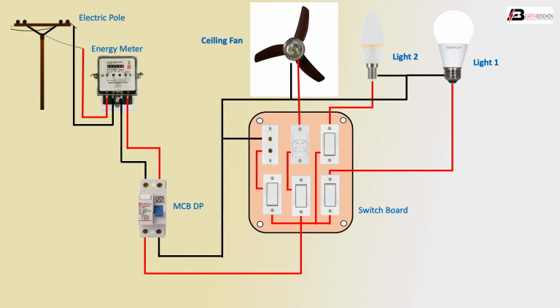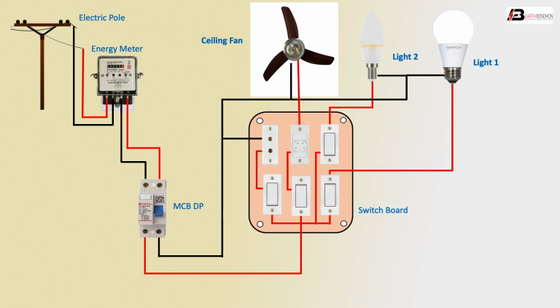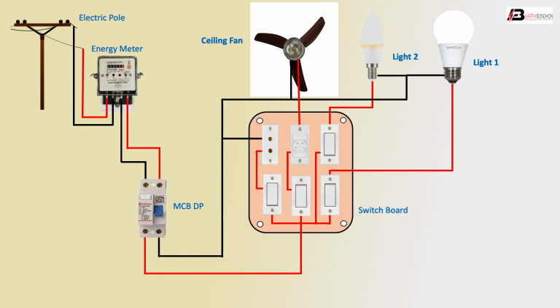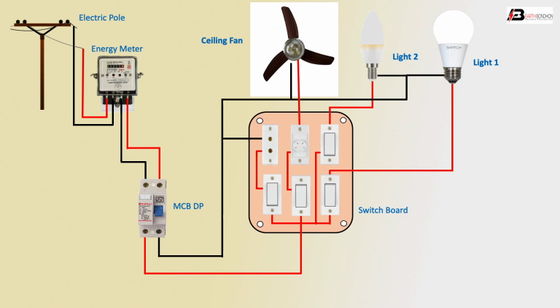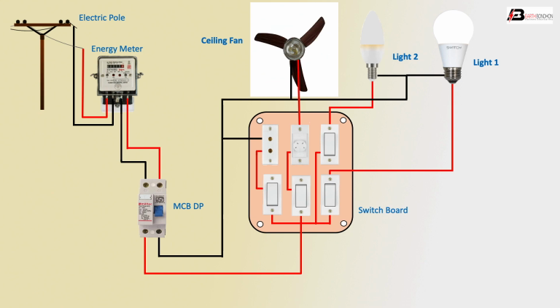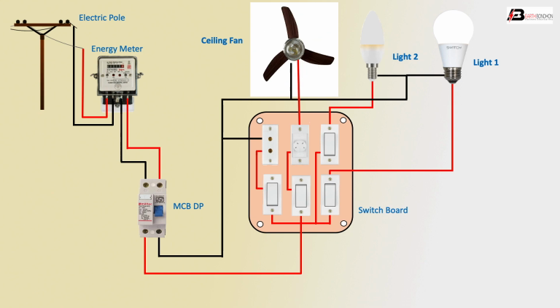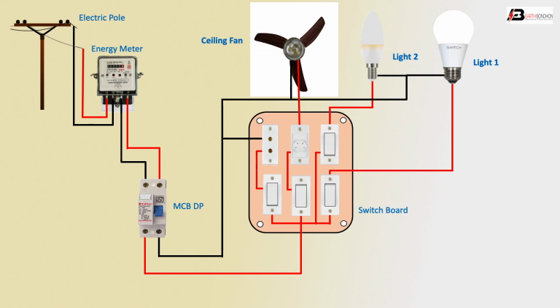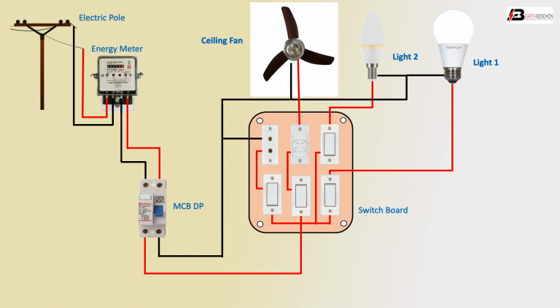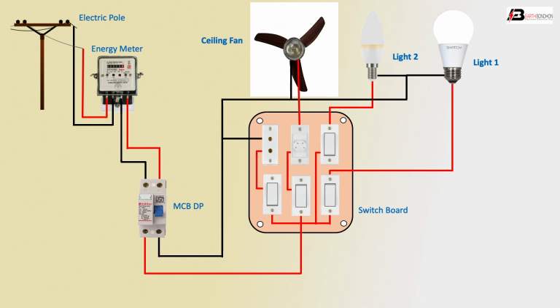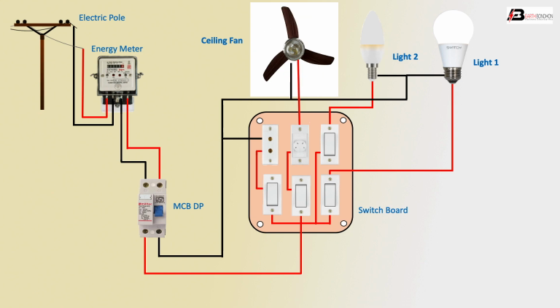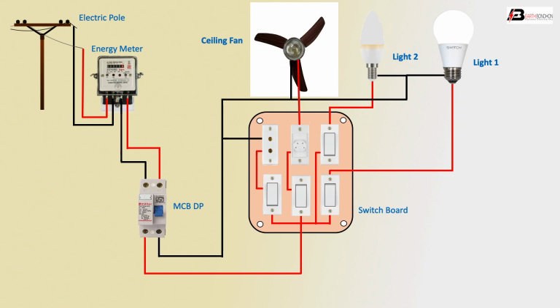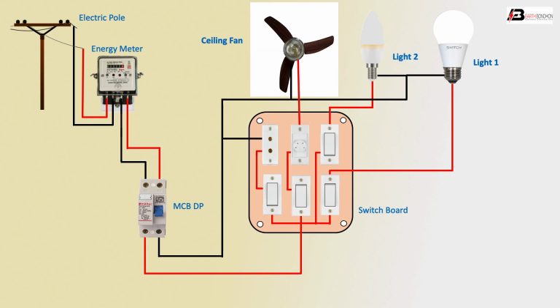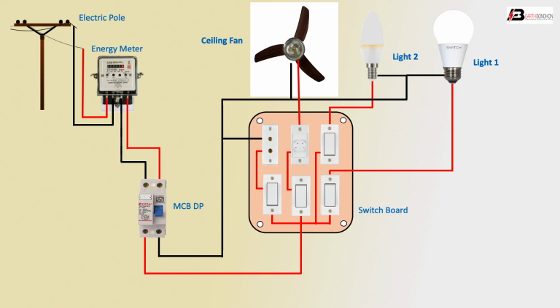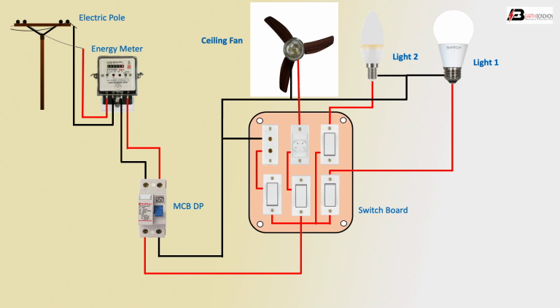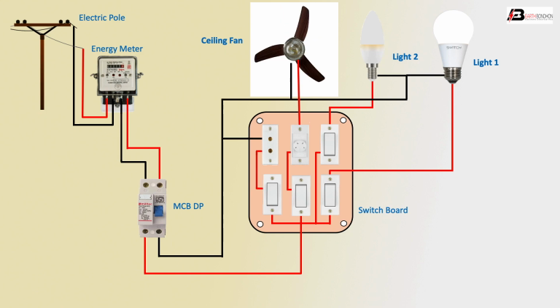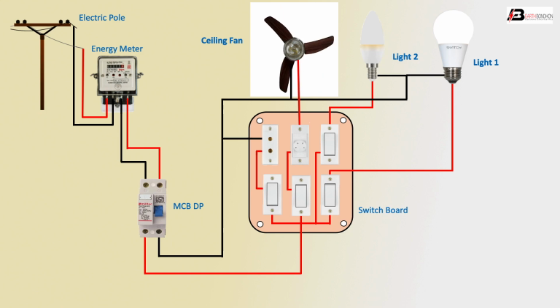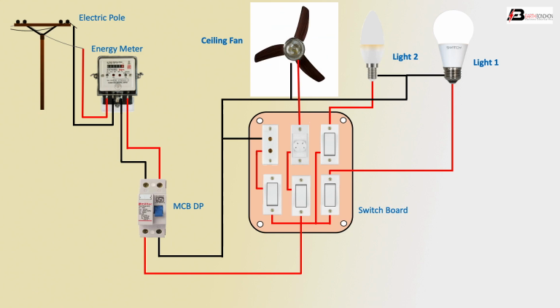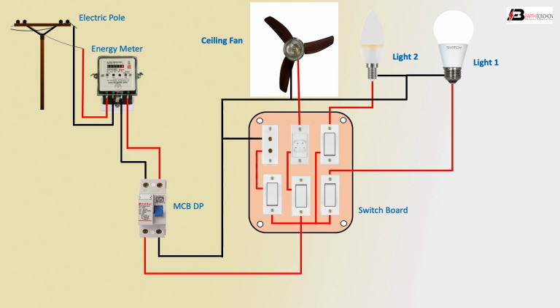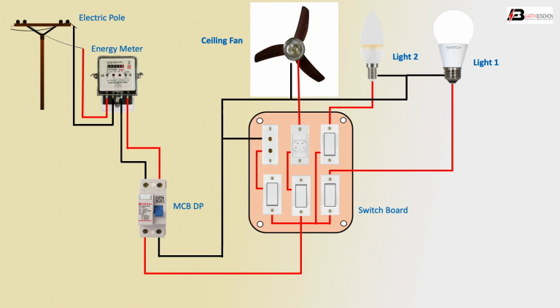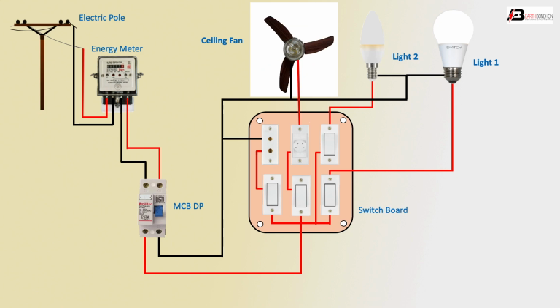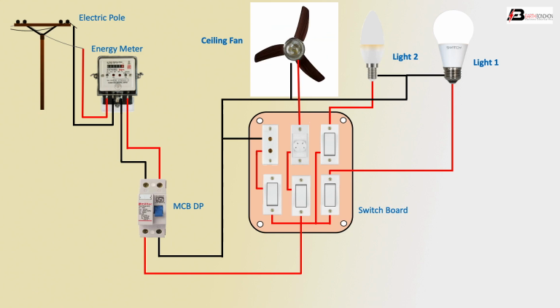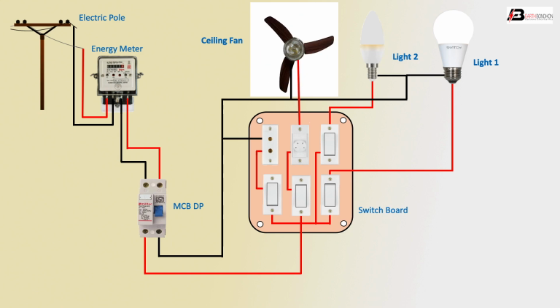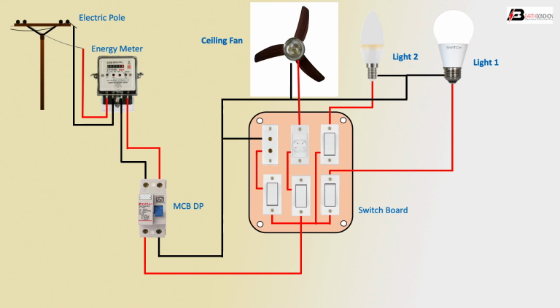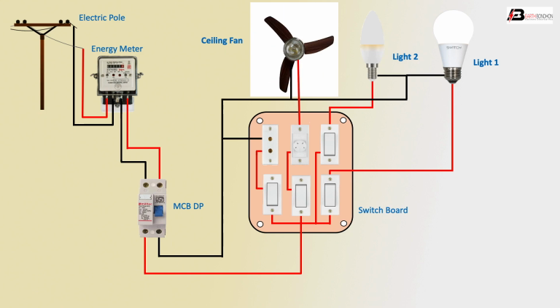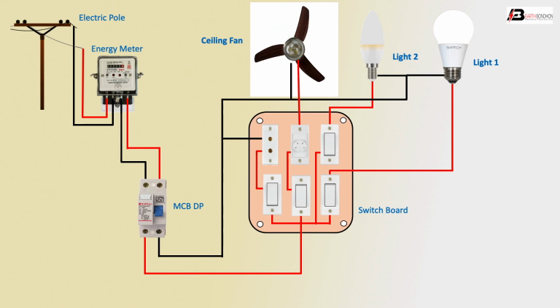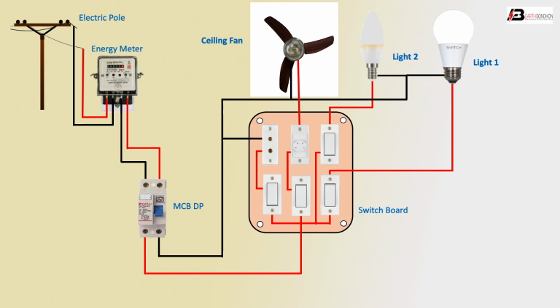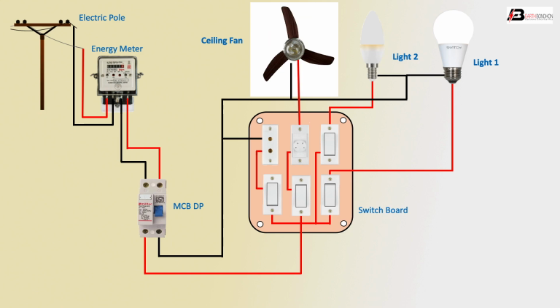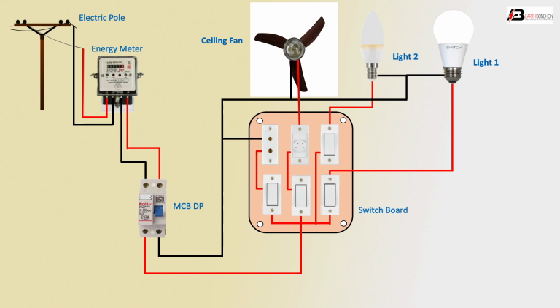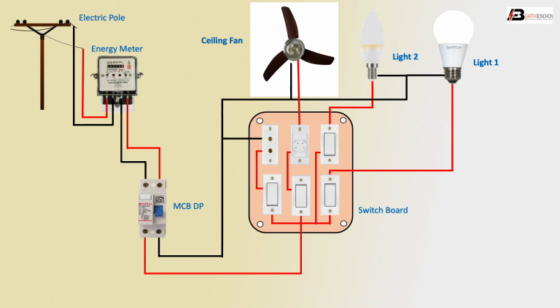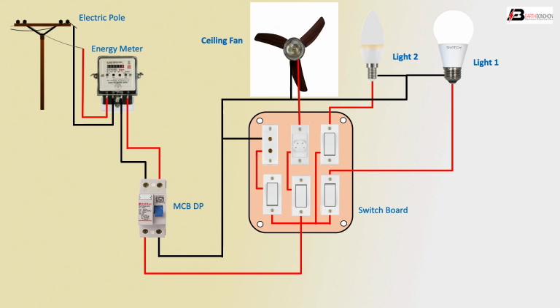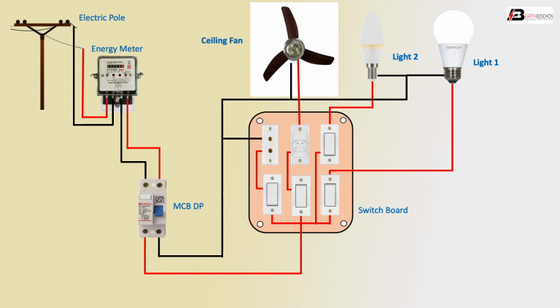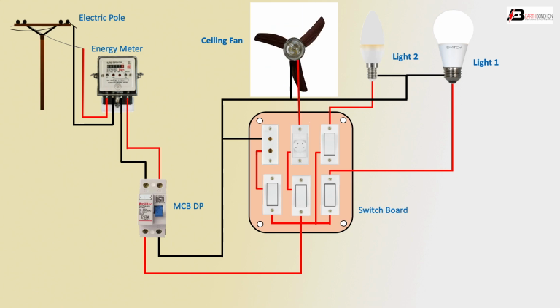Very simple connection — one ceiling fan and two lights controlled.